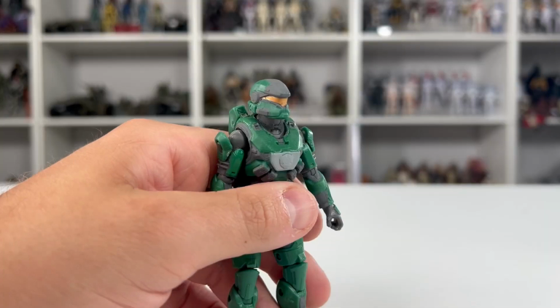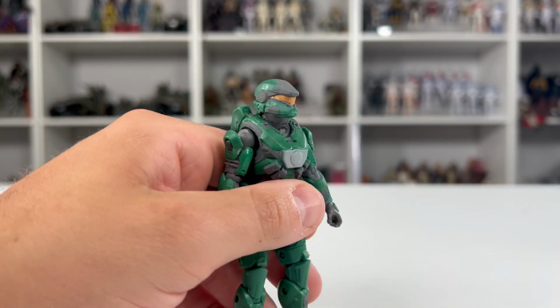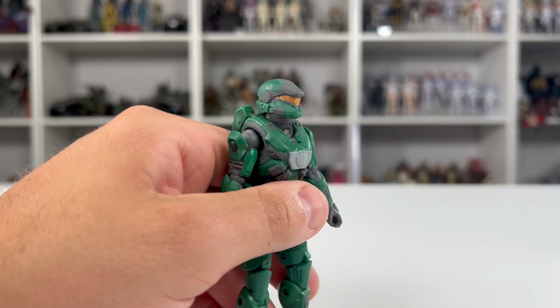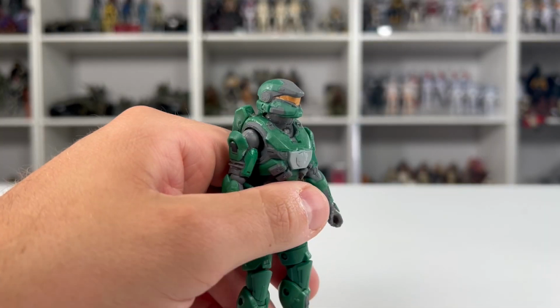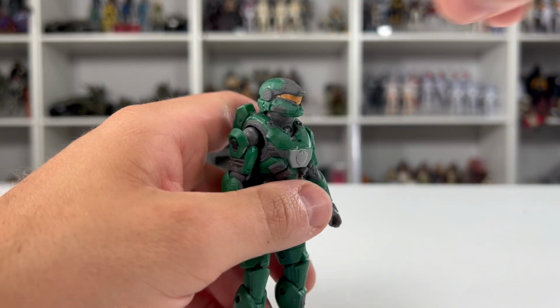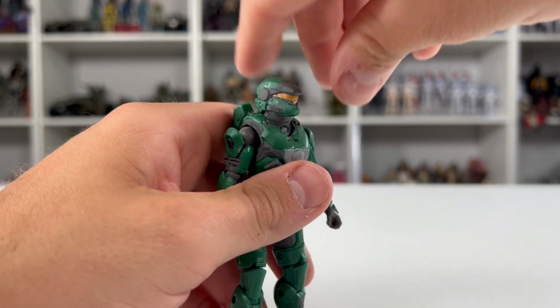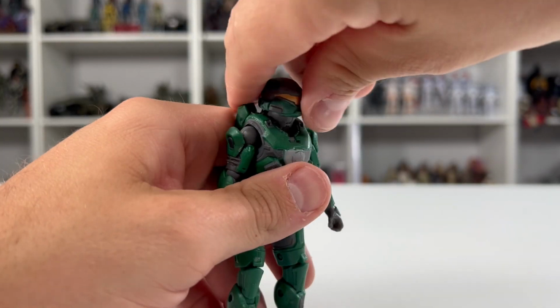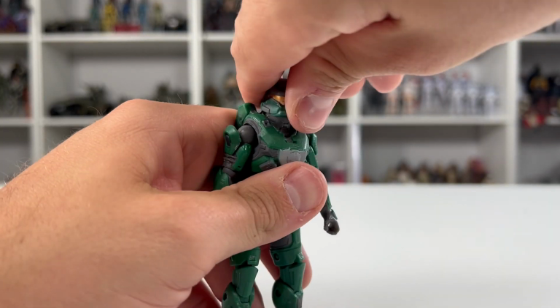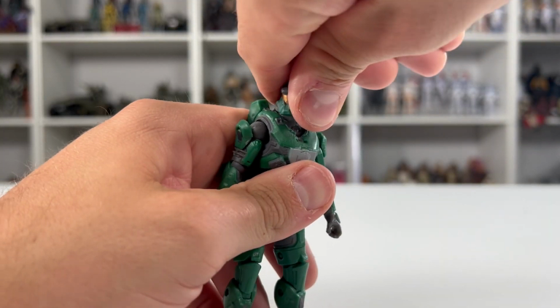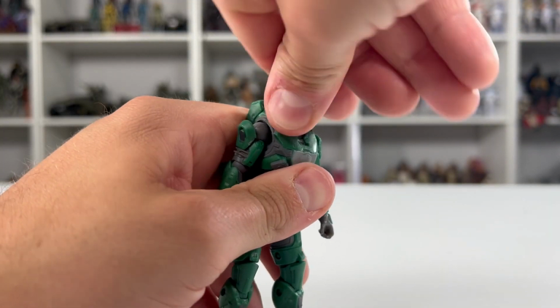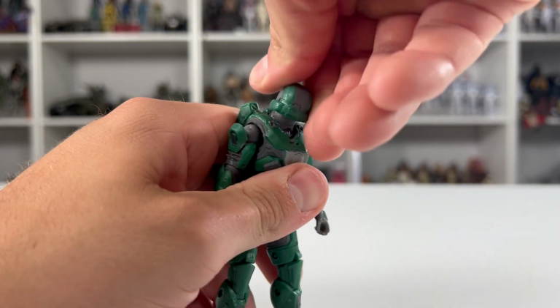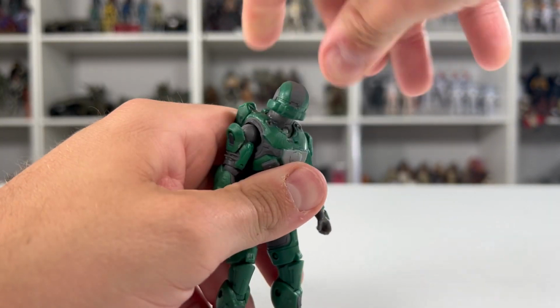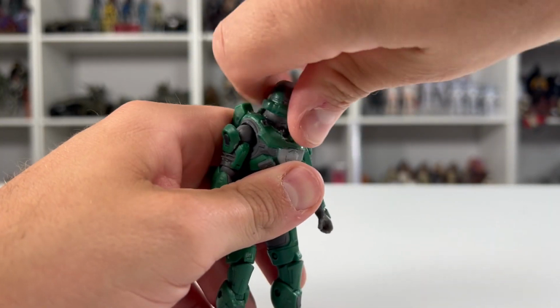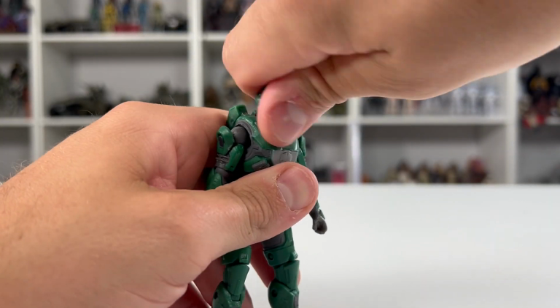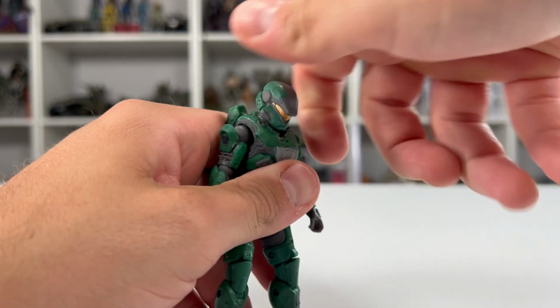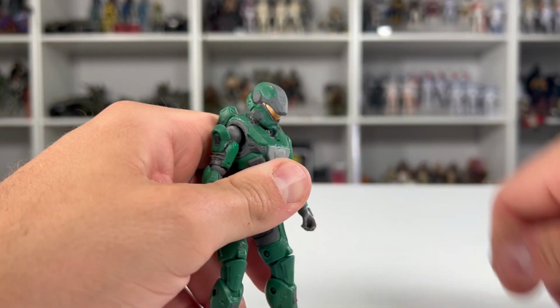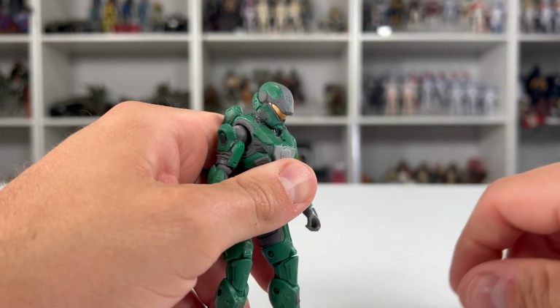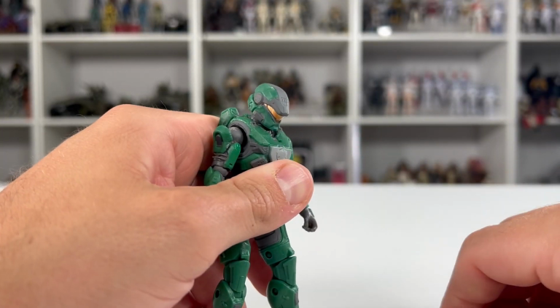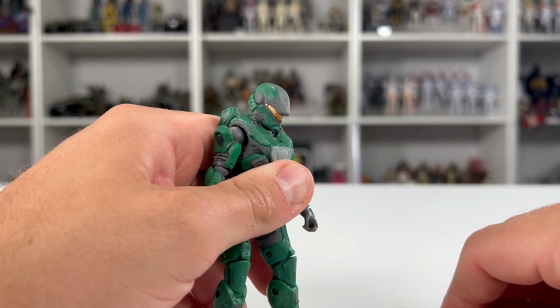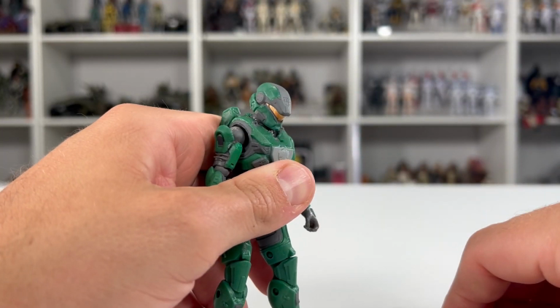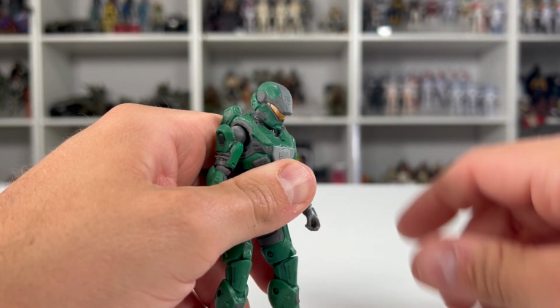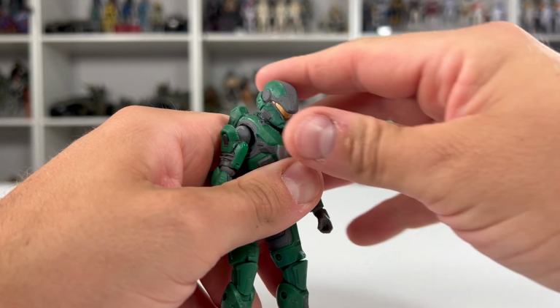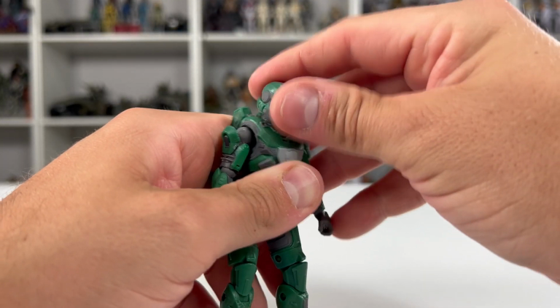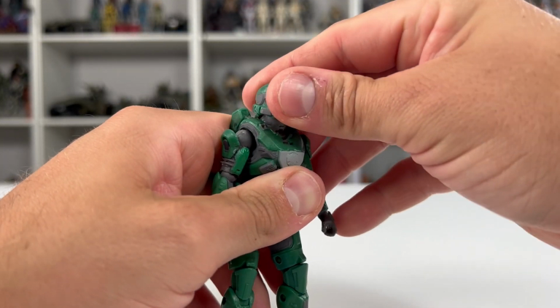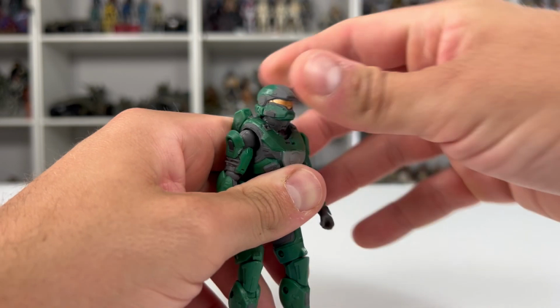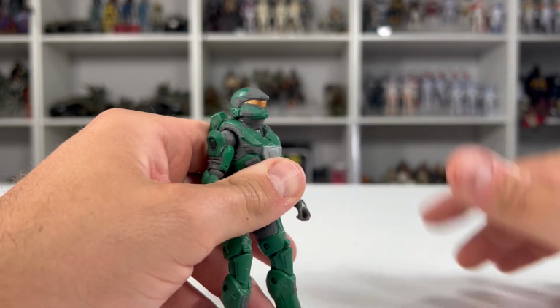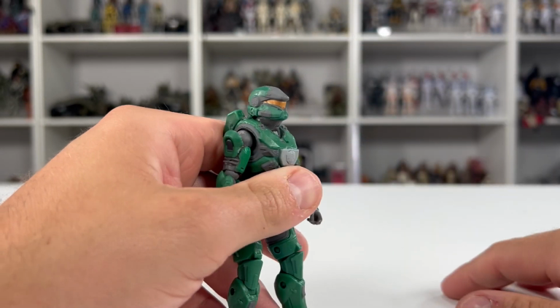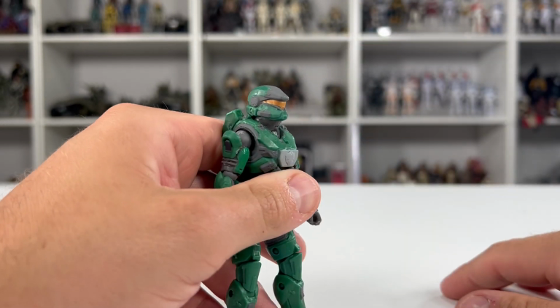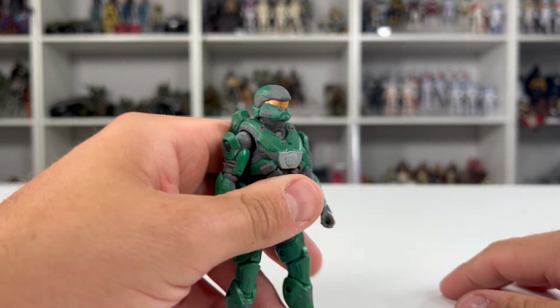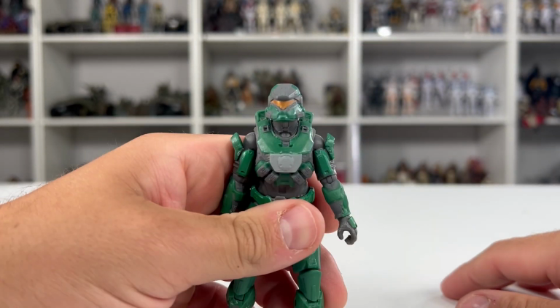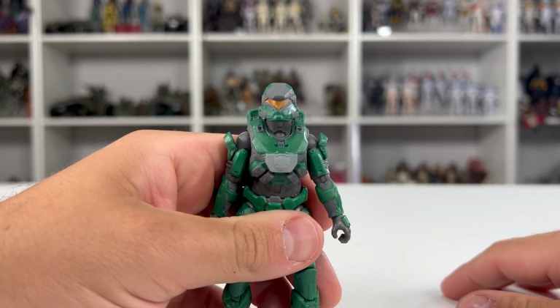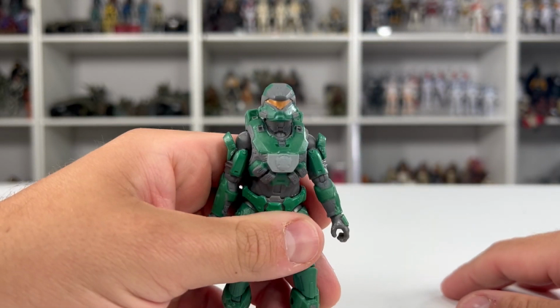Finally, with the head, it is on a ball joint. We can spin this all the way around, looking downwards, and then also looking upwards.